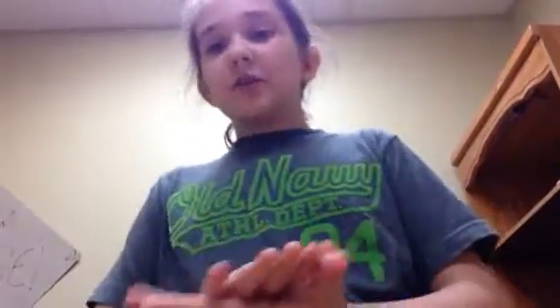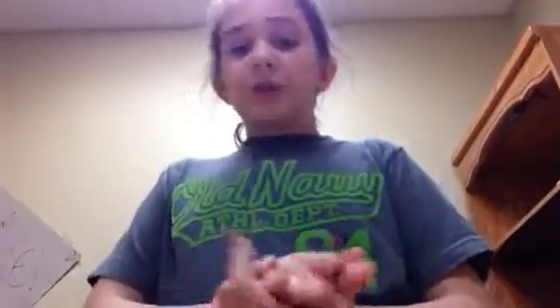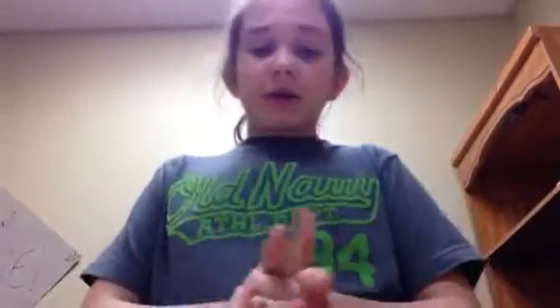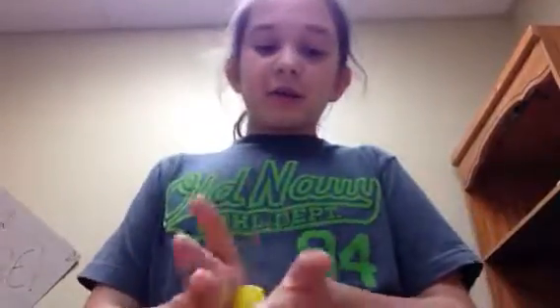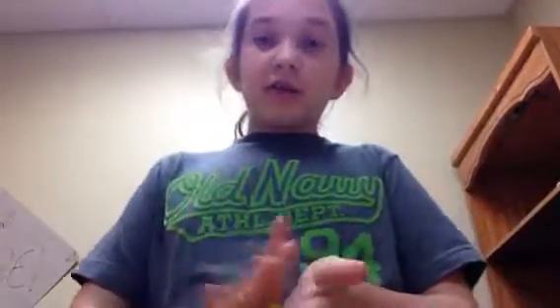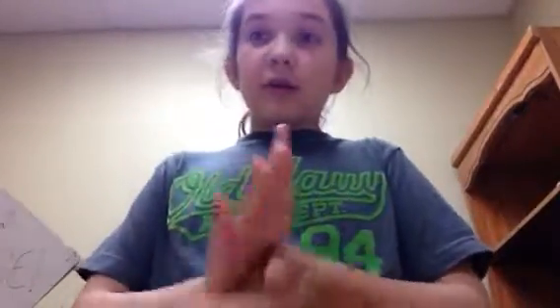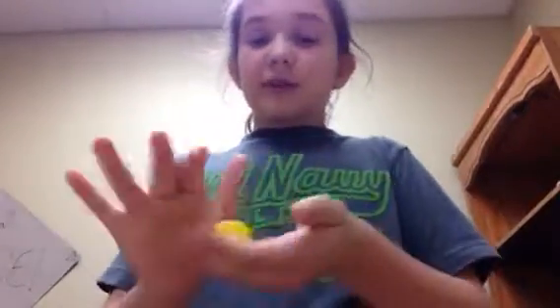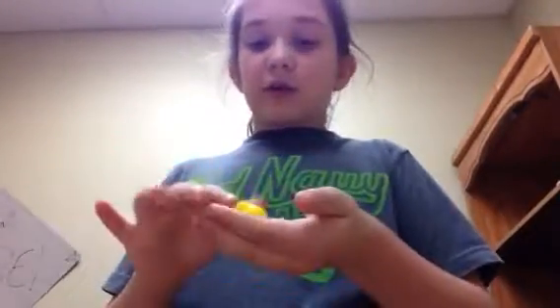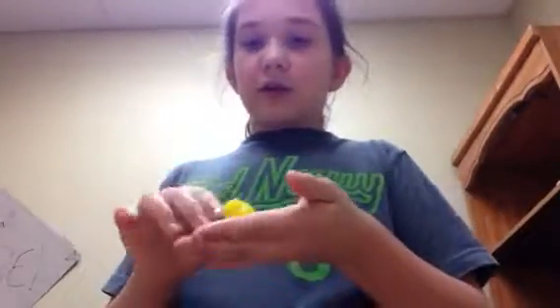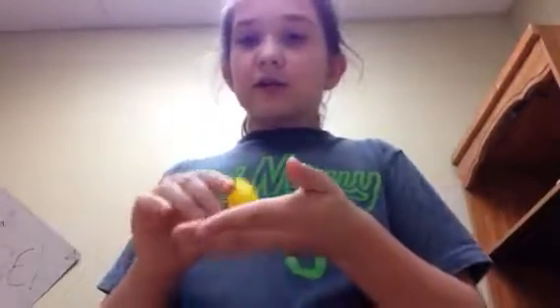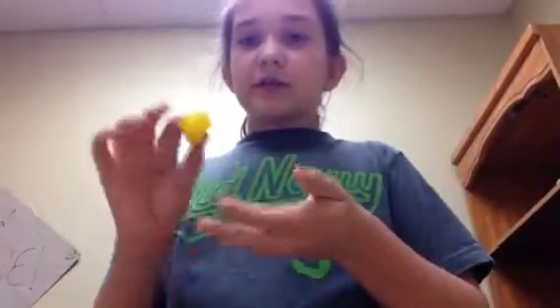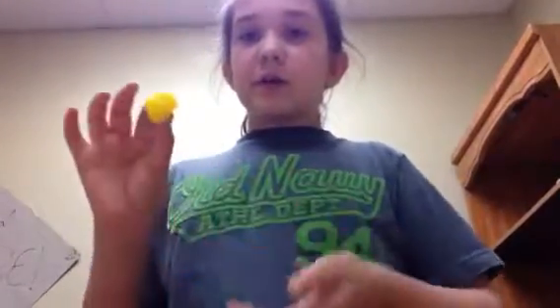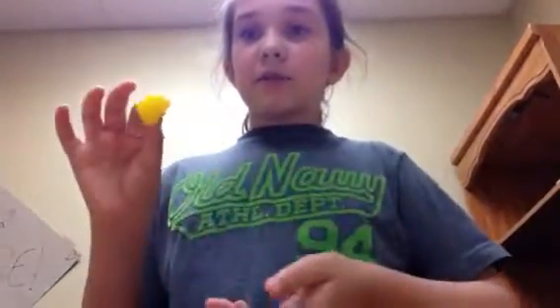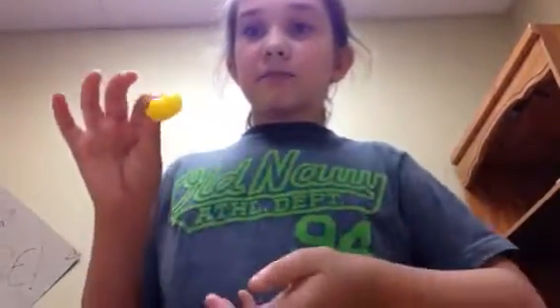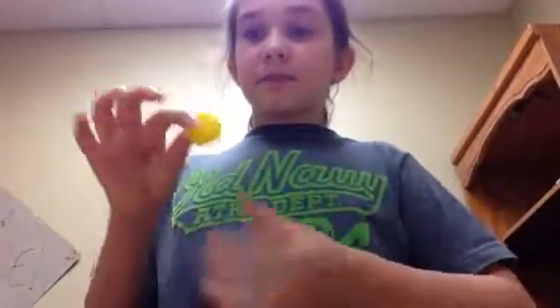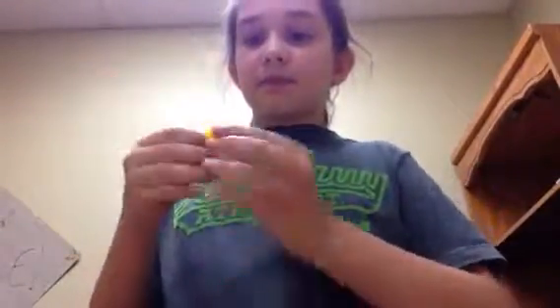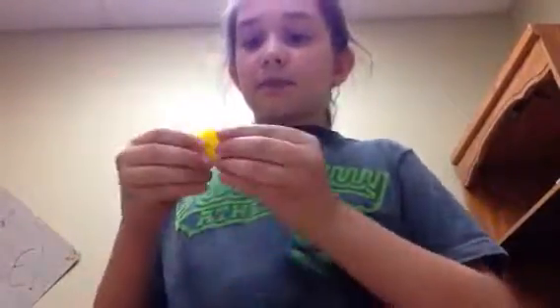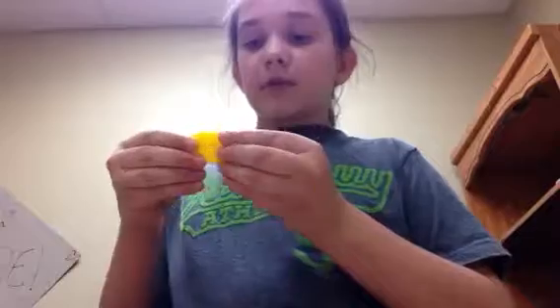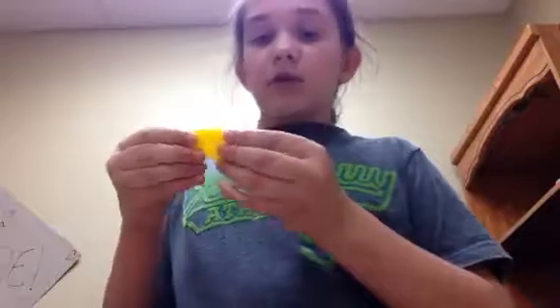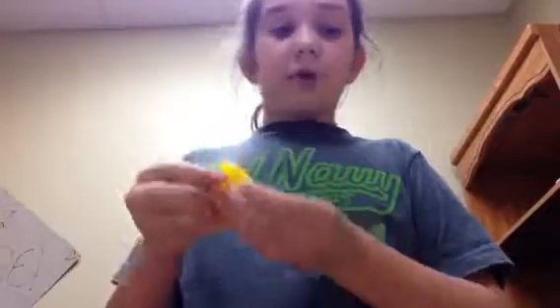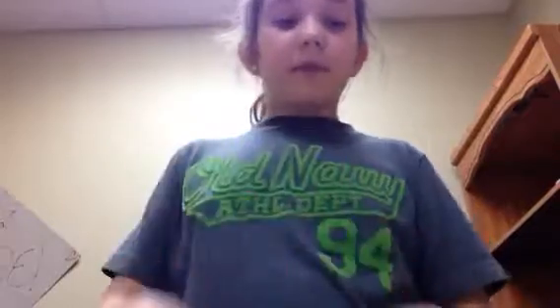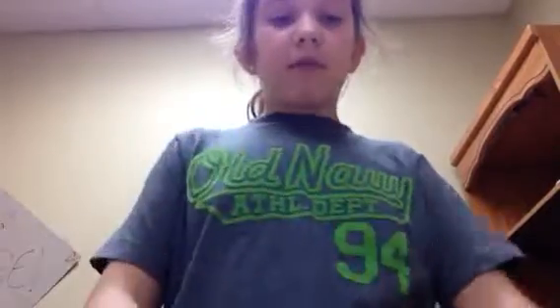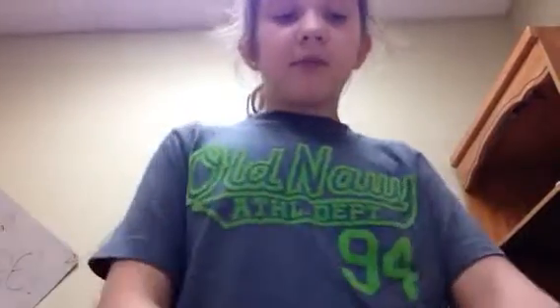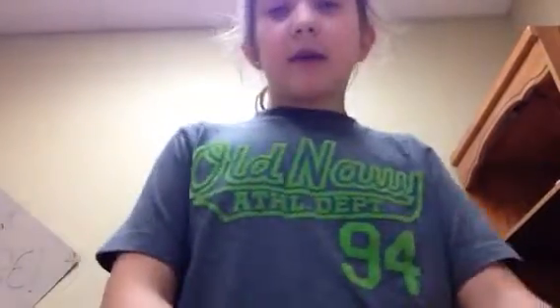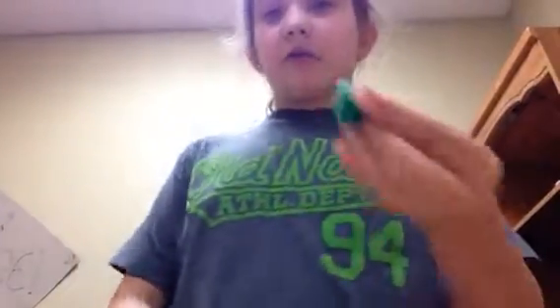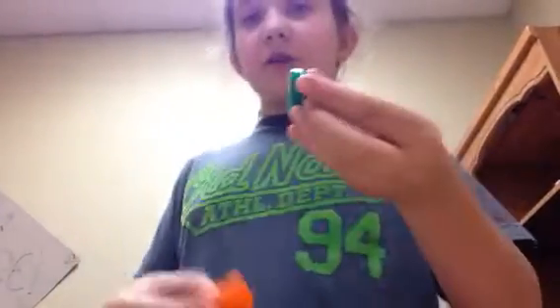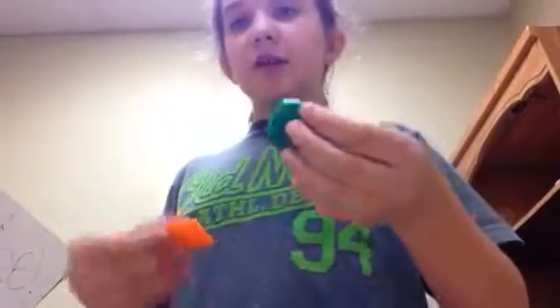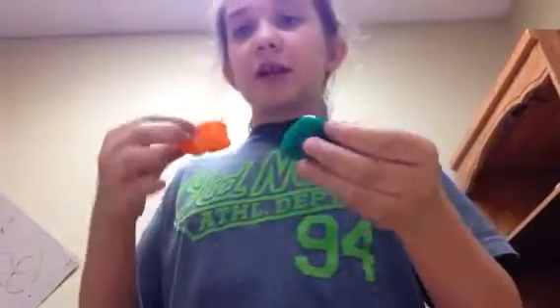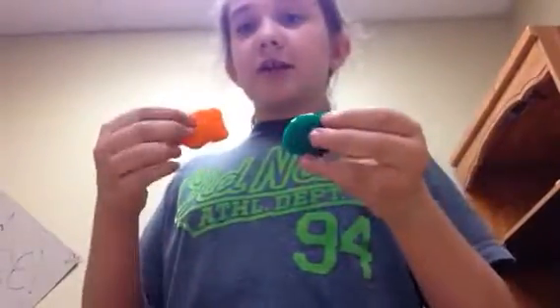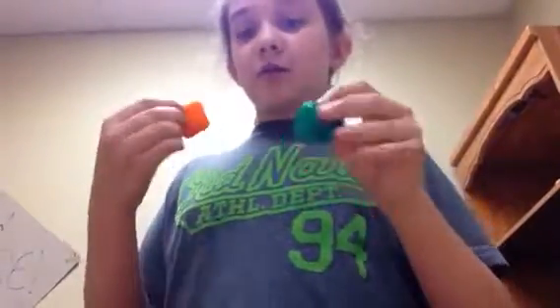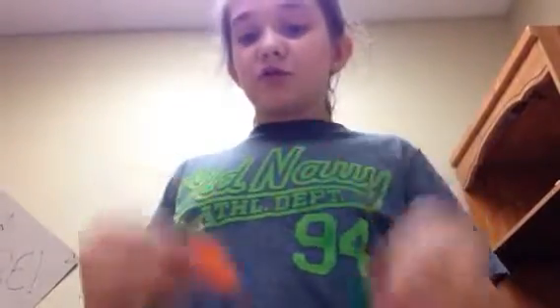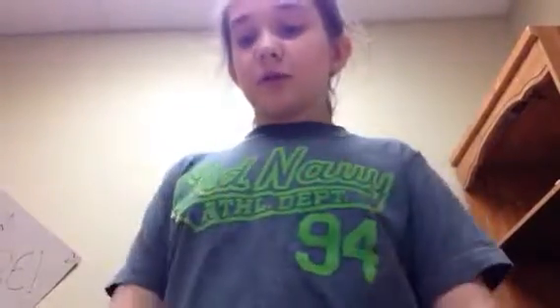So what we're going to do is we are going to roll them up. I'm going to make a green one and an orange one.